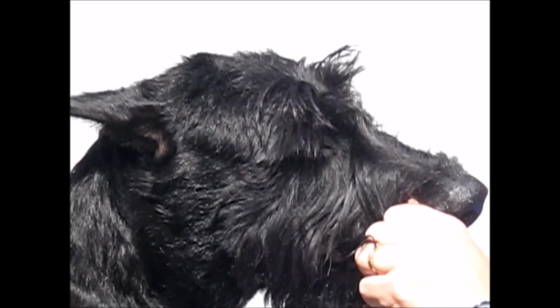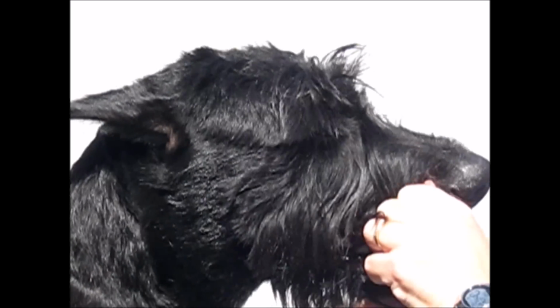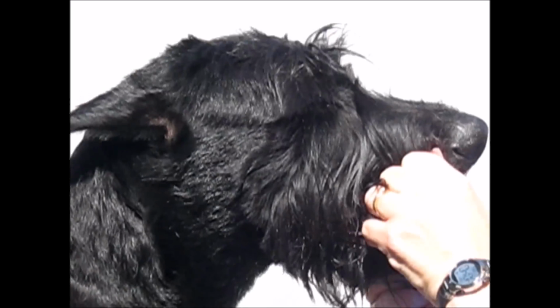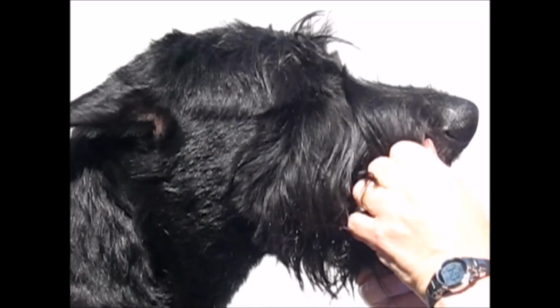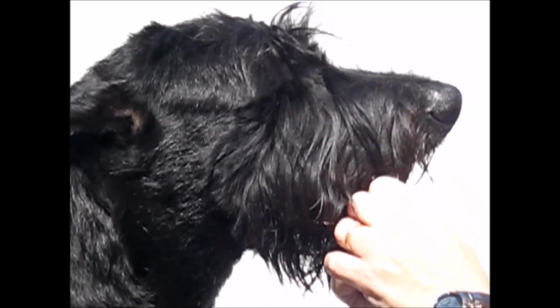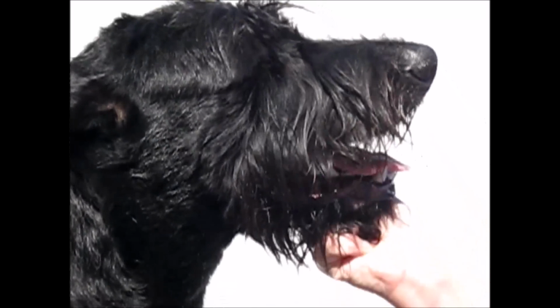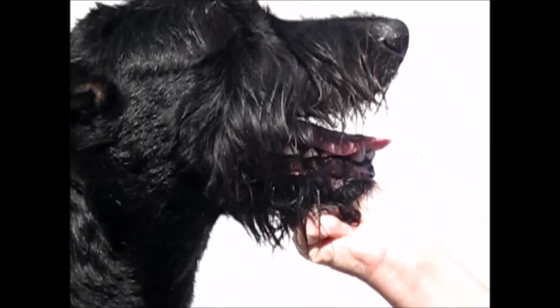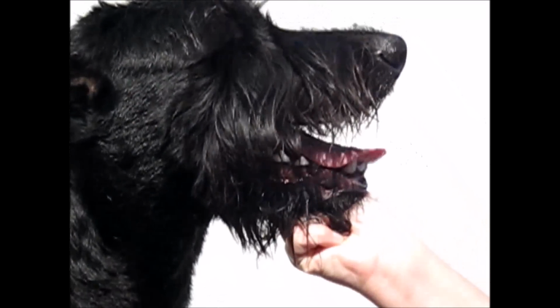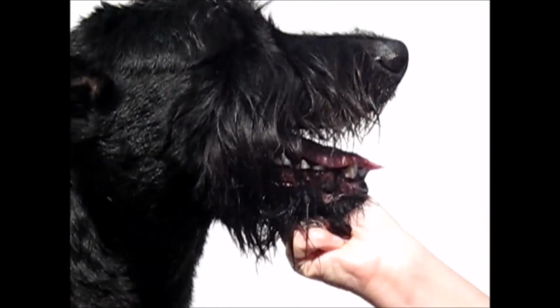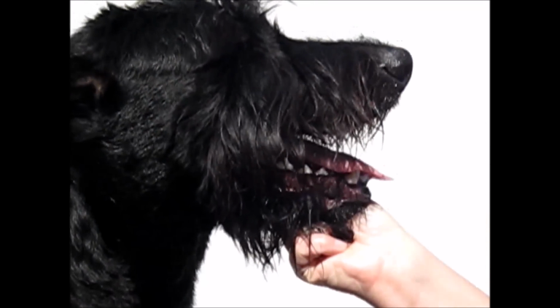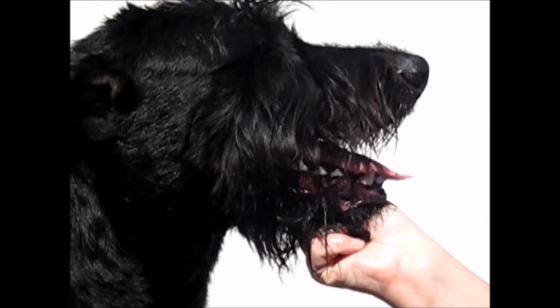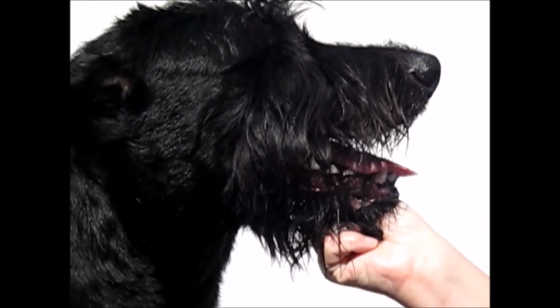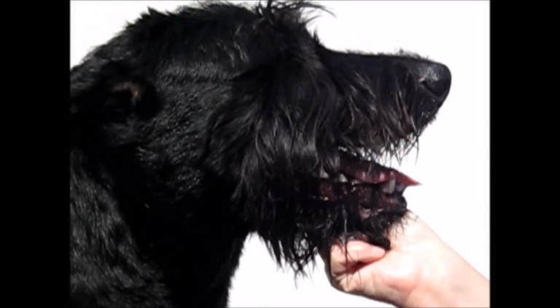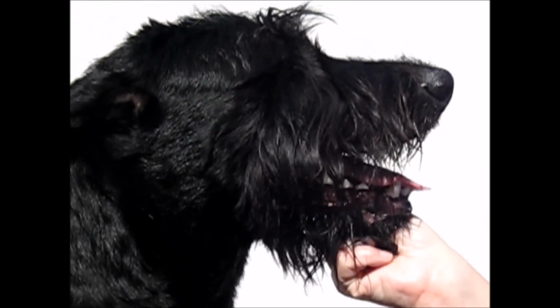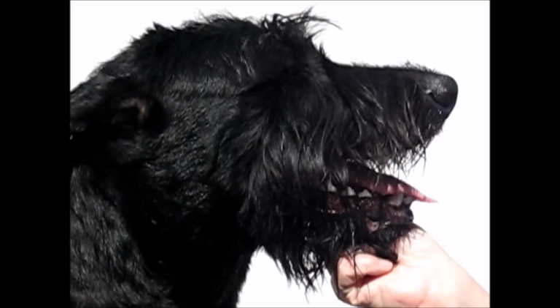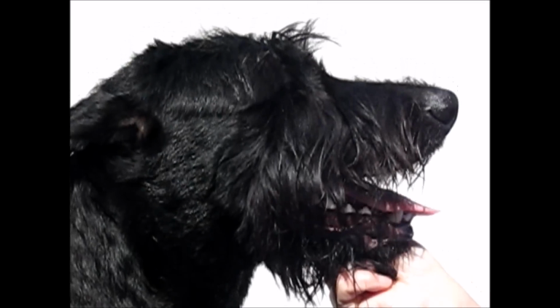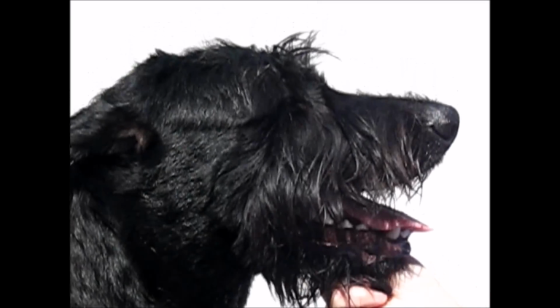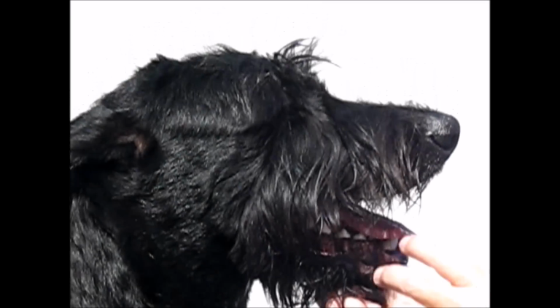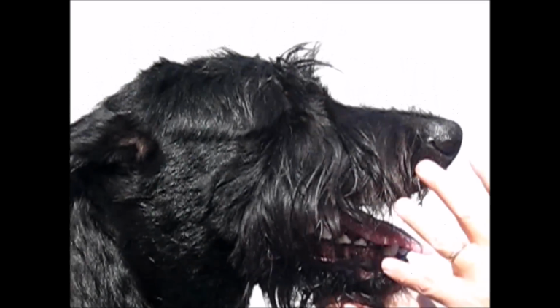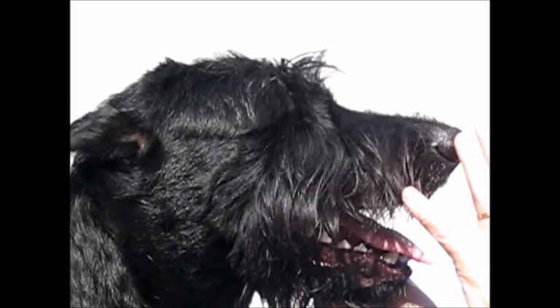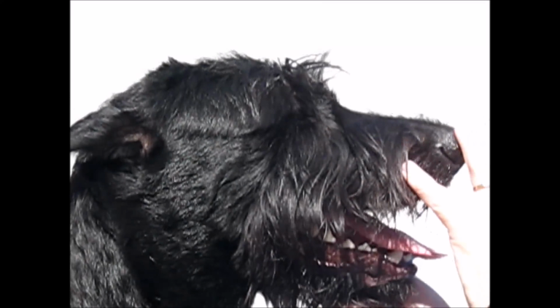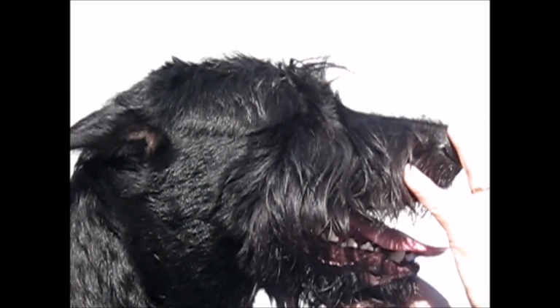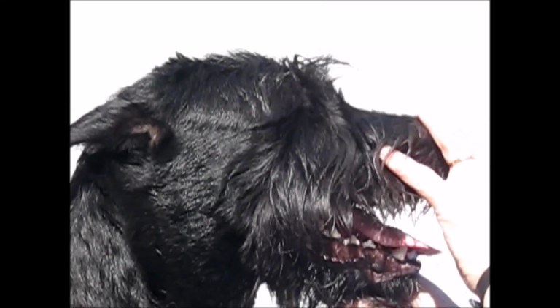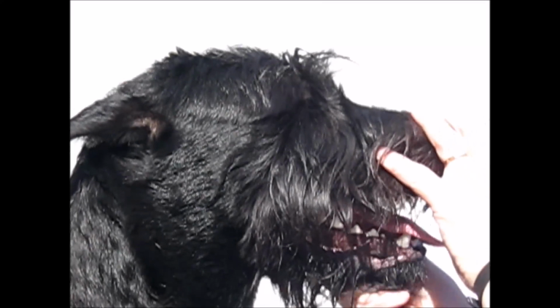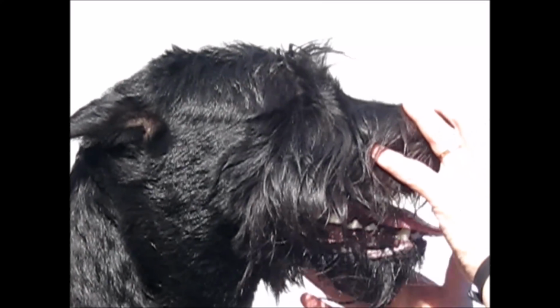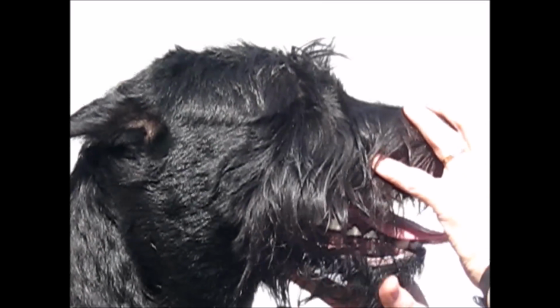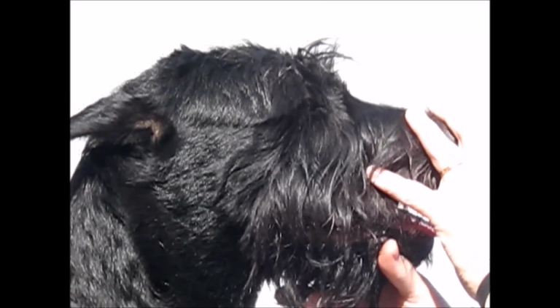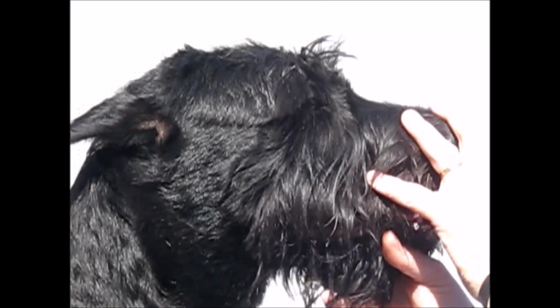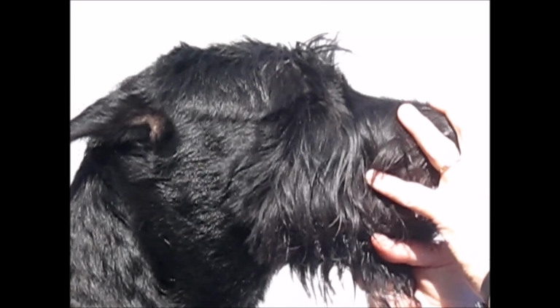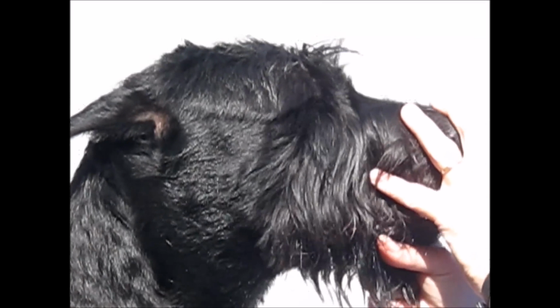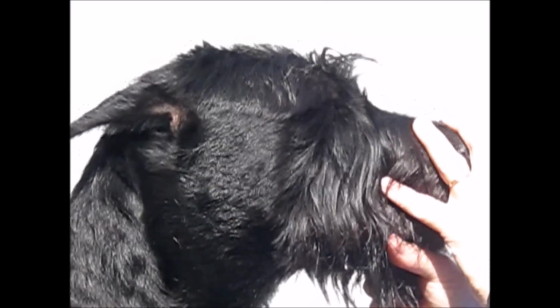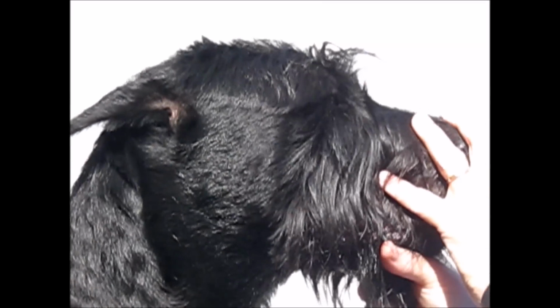Schnauzer Grooming 101. The first thing we're going to do is start with the clipper area on the dog.